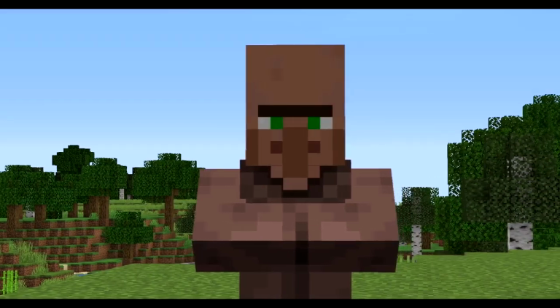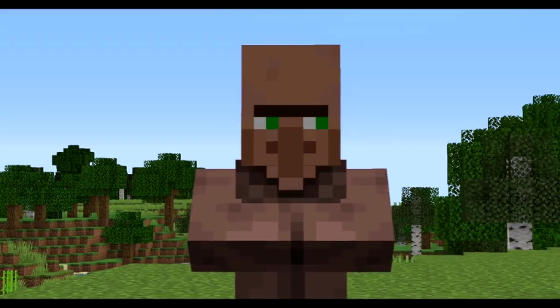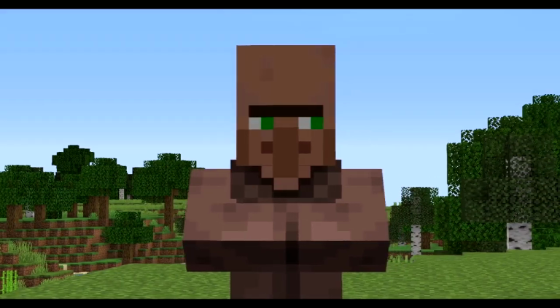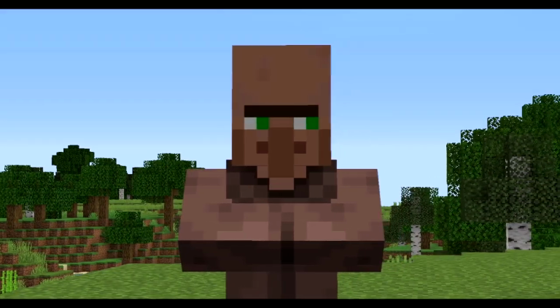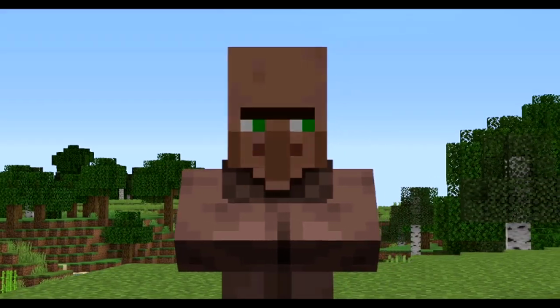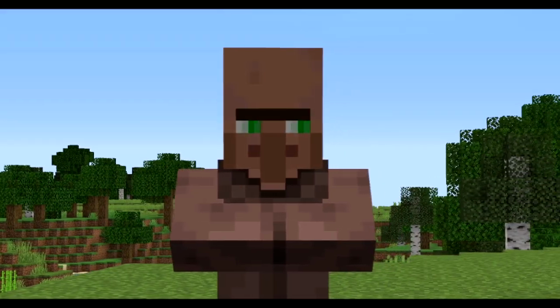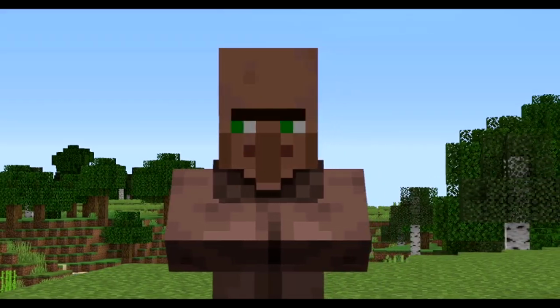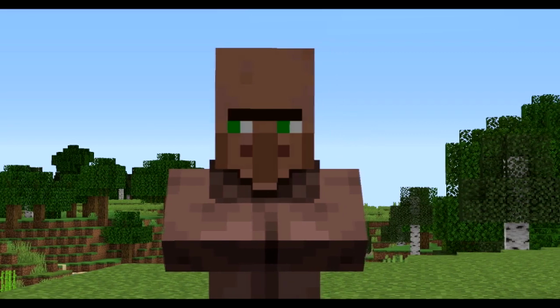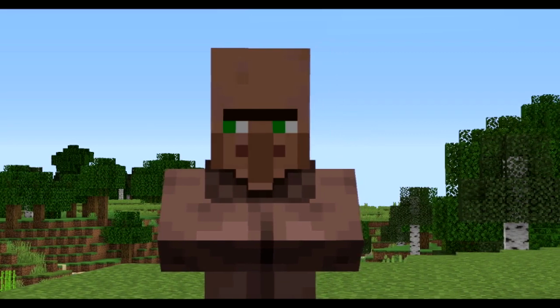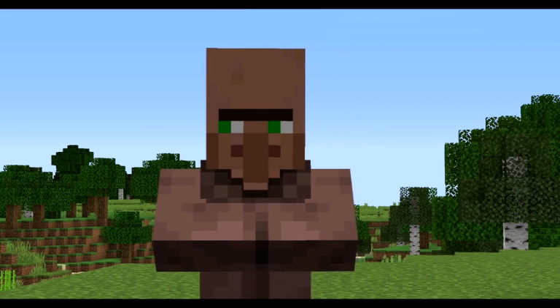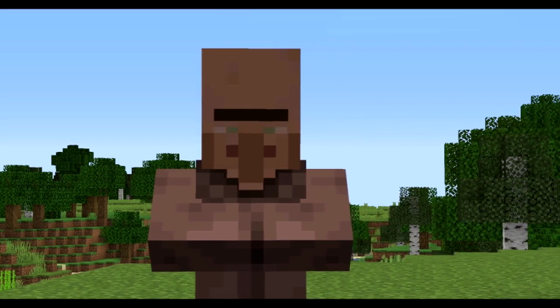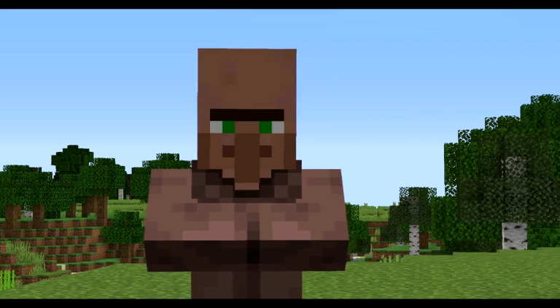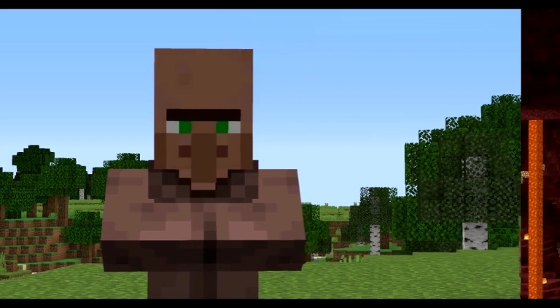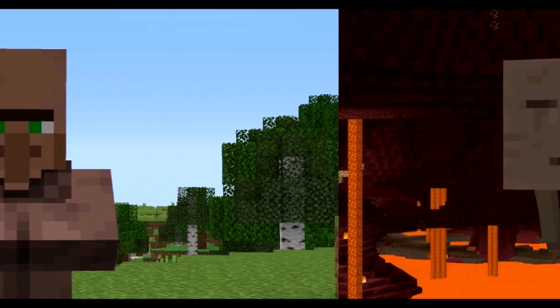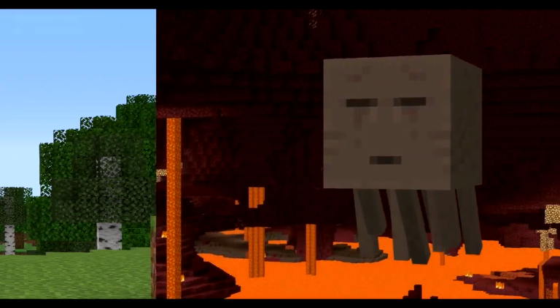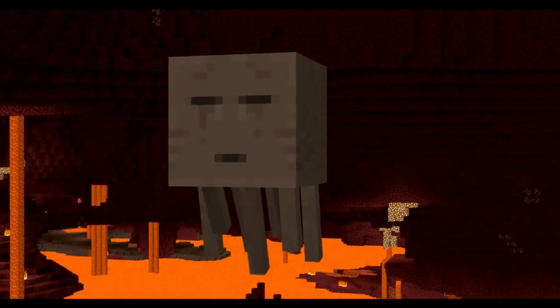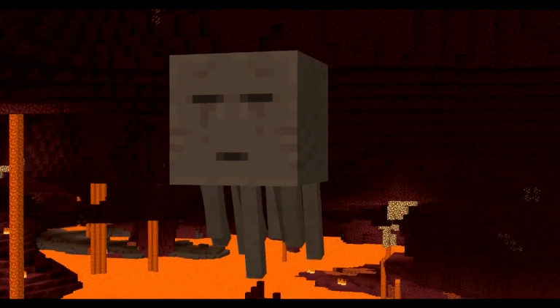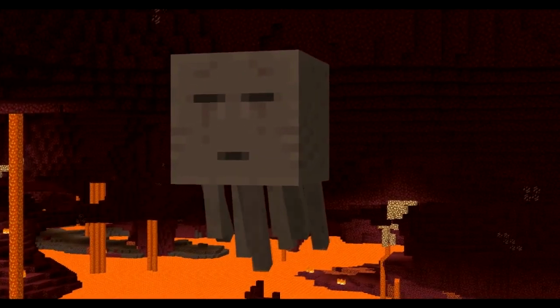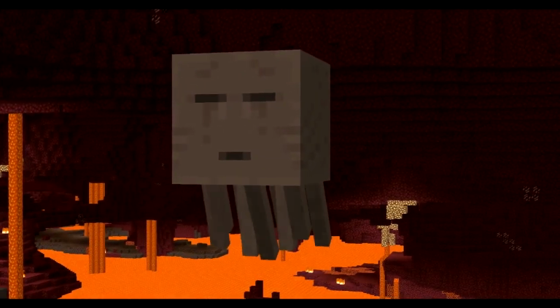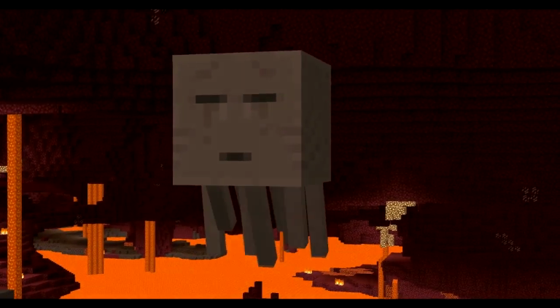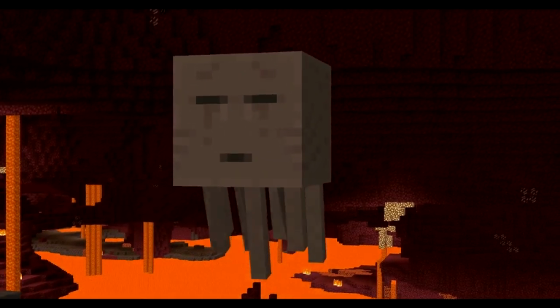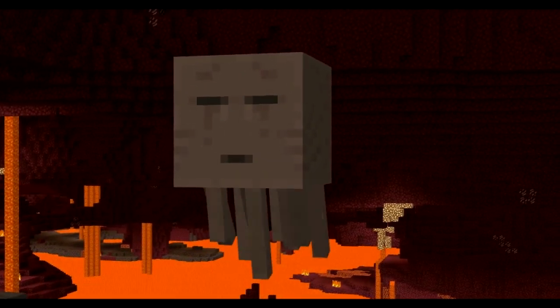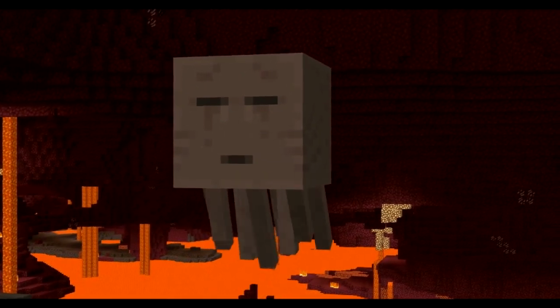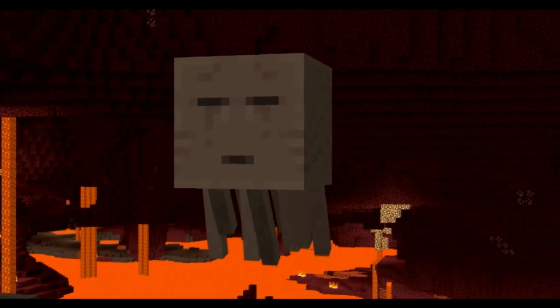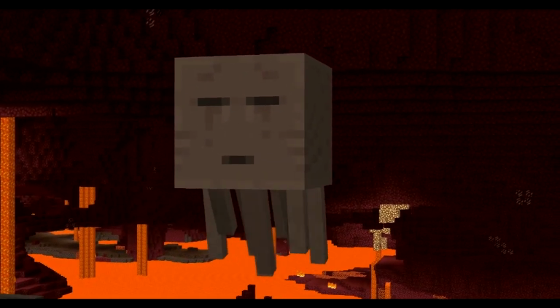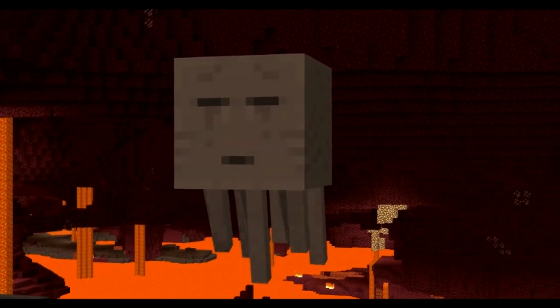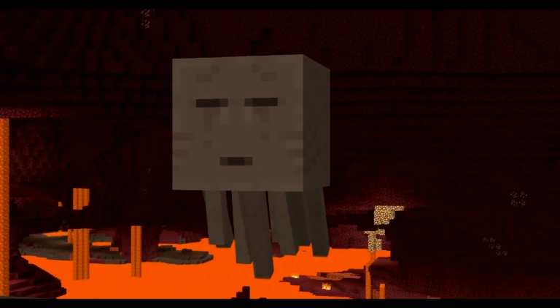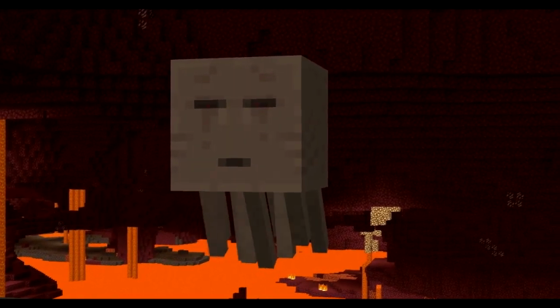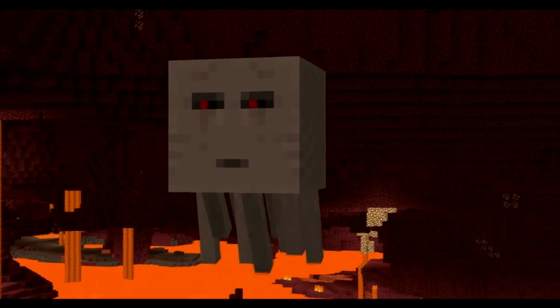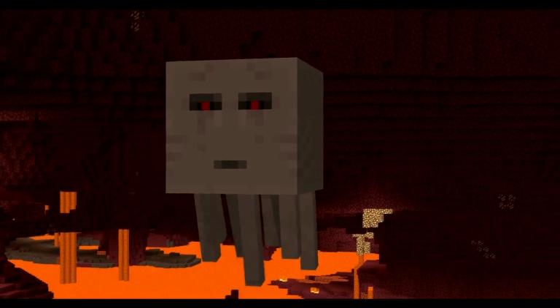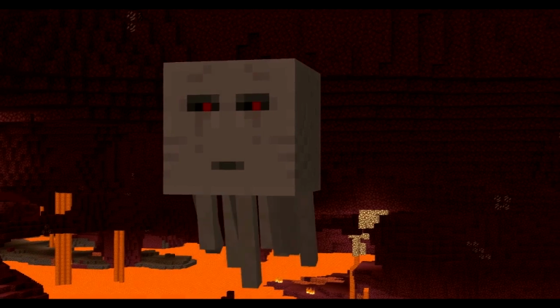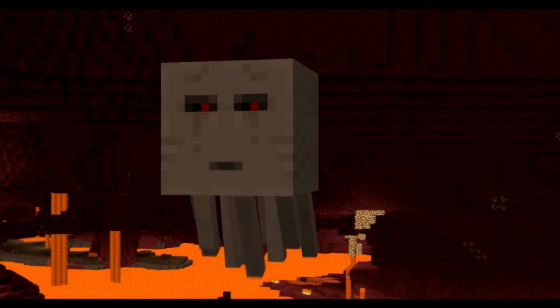To kick us off in this brand new series, we have a post made by Lekka Ashmecha, who shared a resource pack that gave mobs expressions.